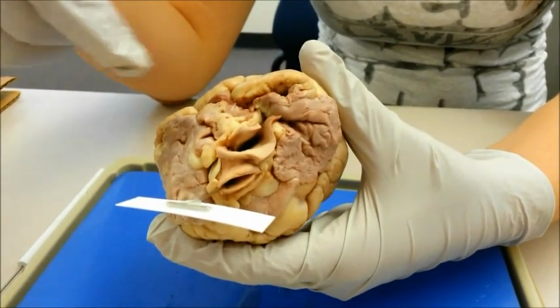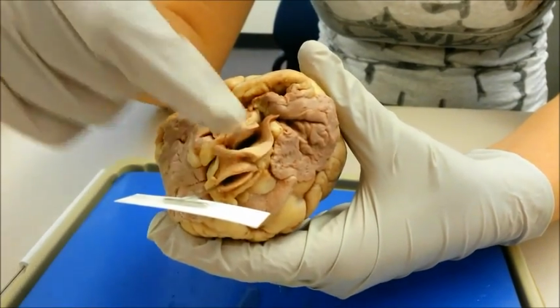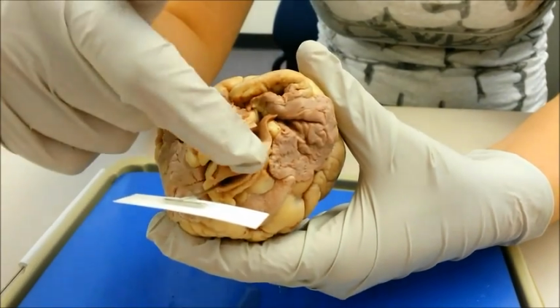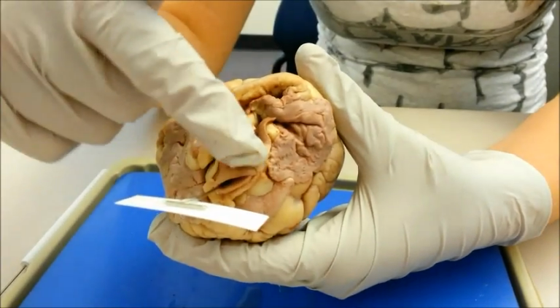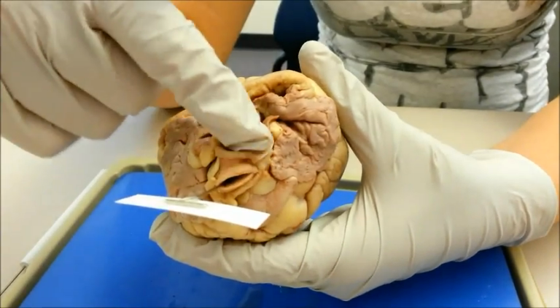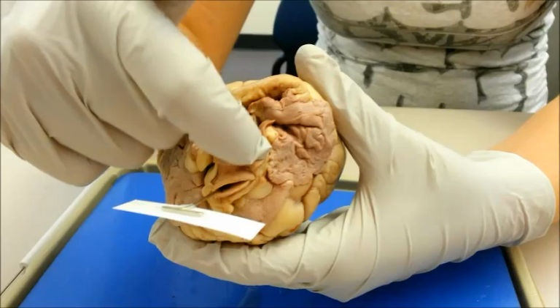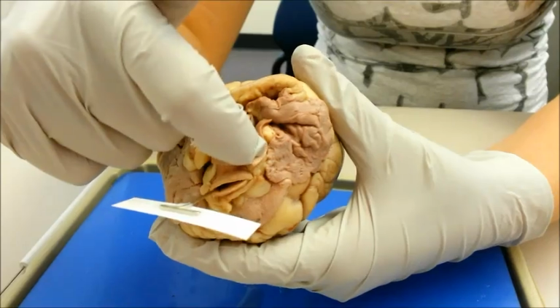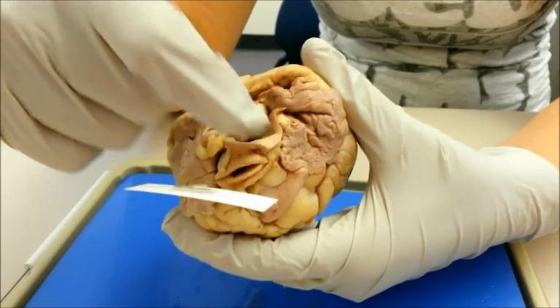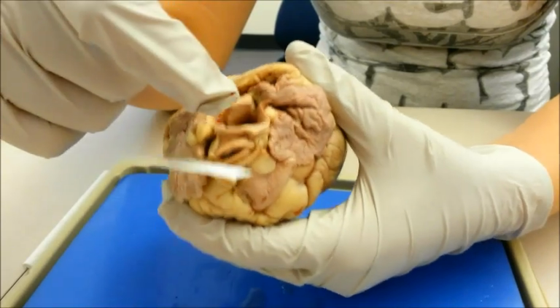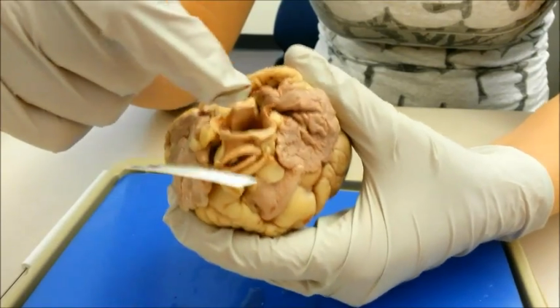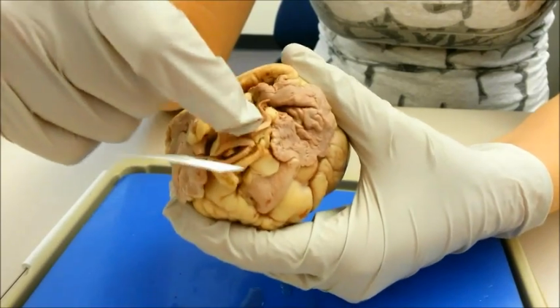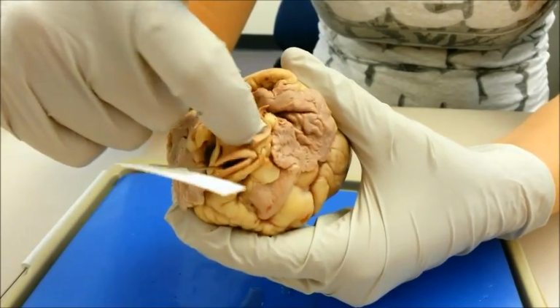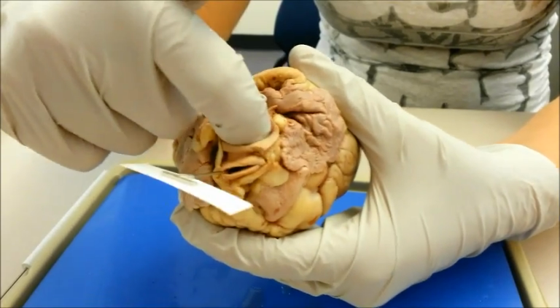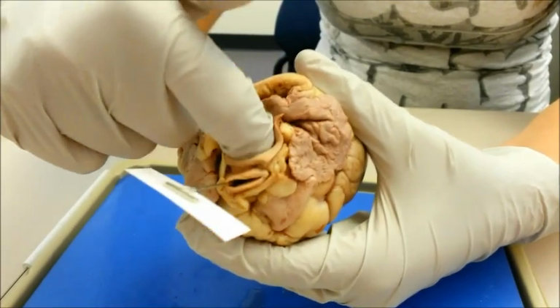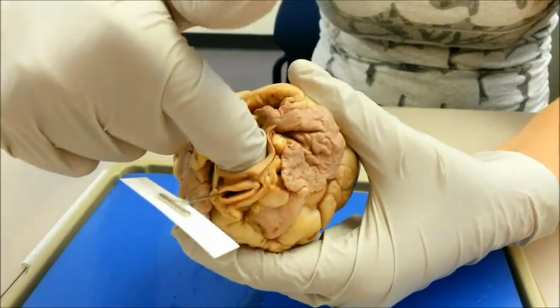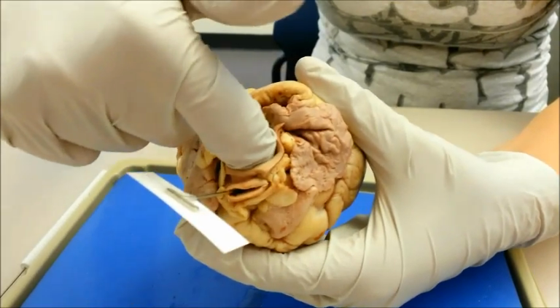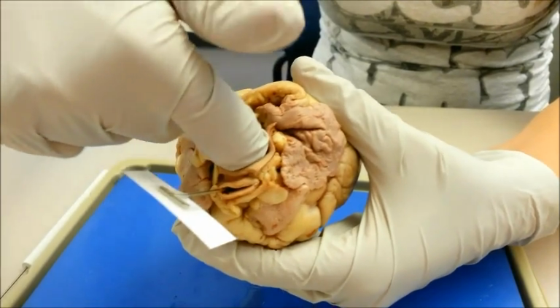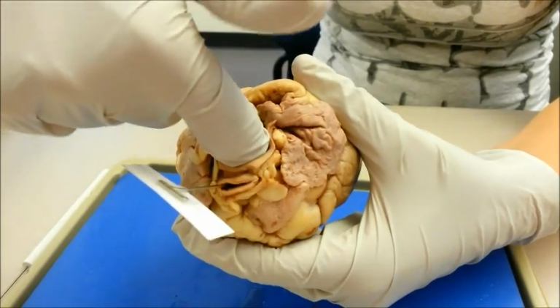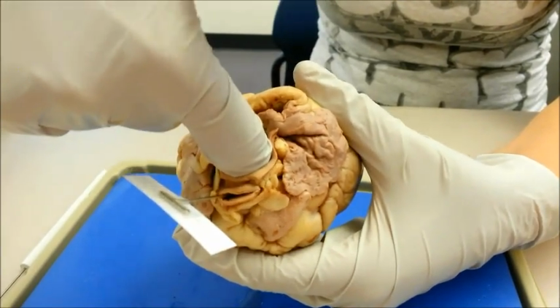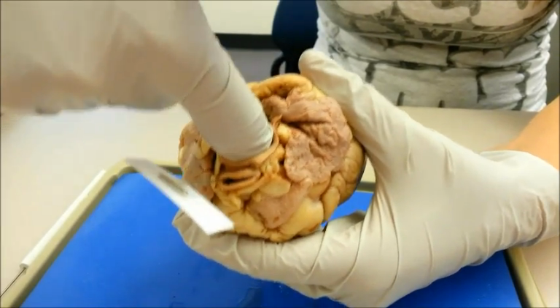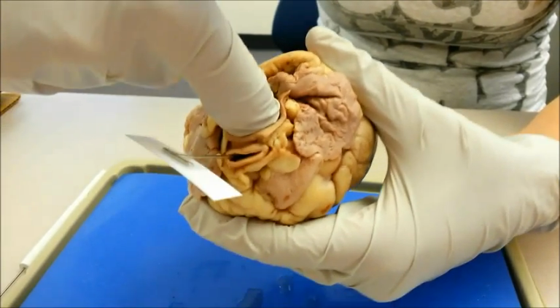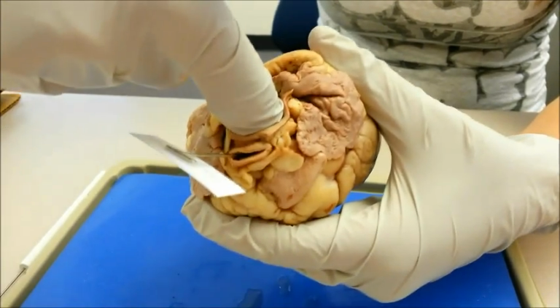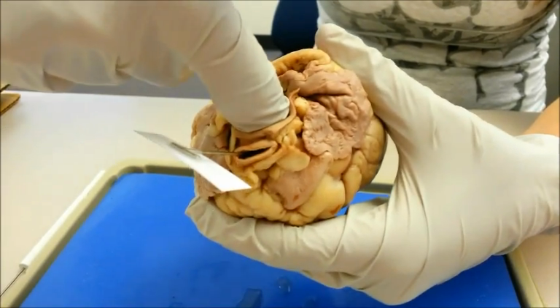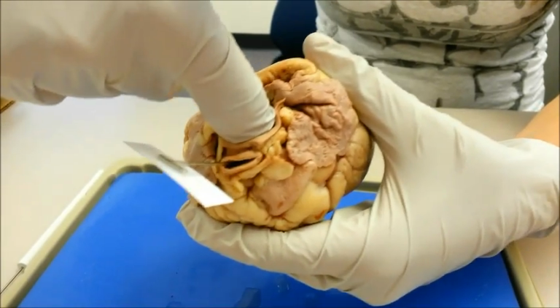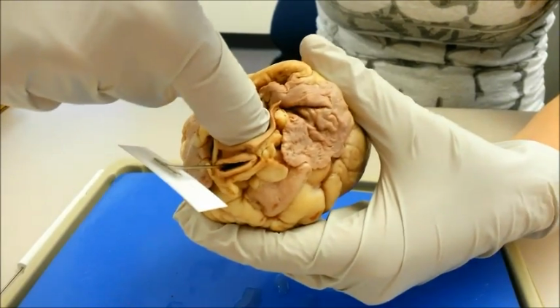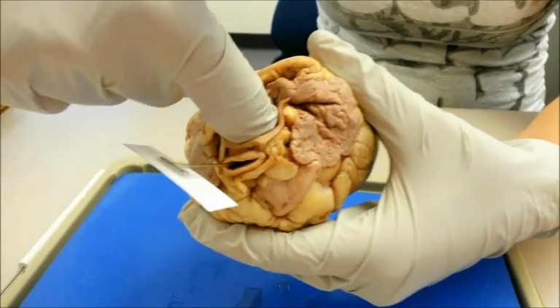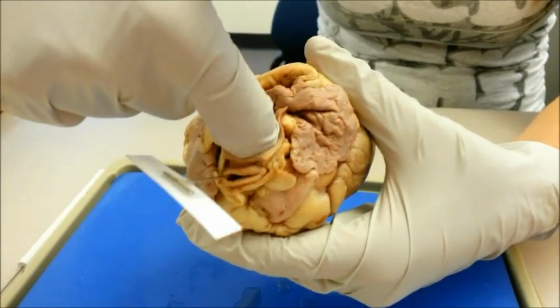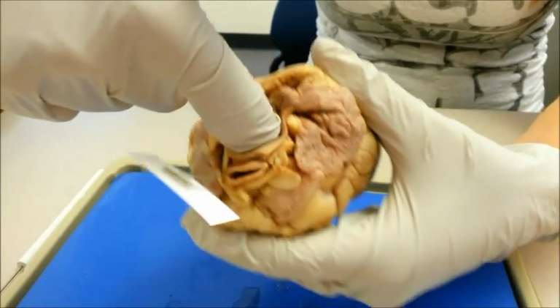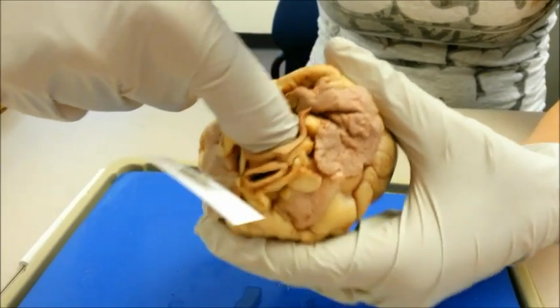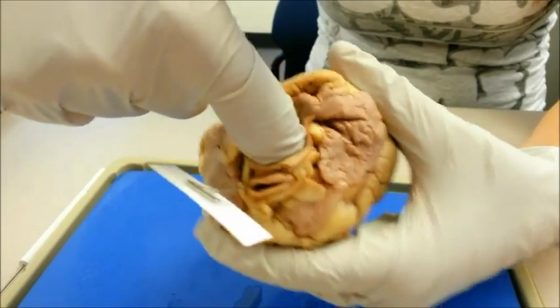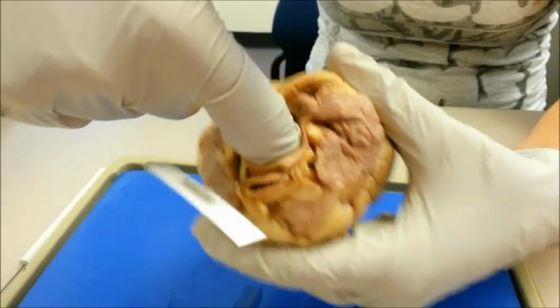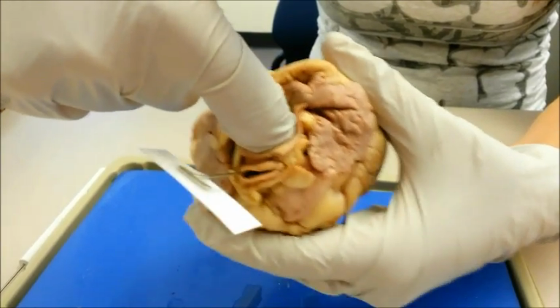The aorta is the large artery that emerges from the left ventricle. This artery carries blood to the systemic circuit.